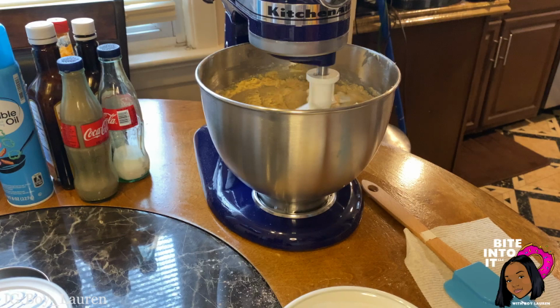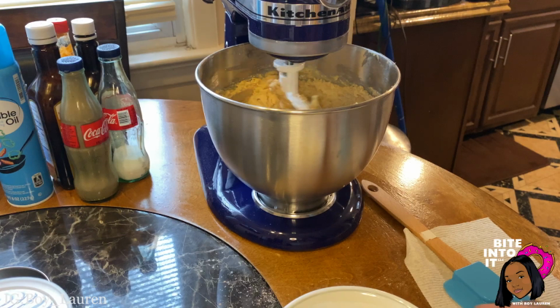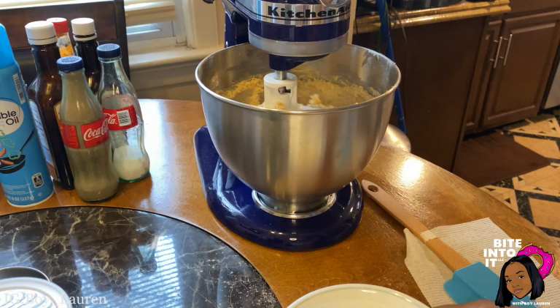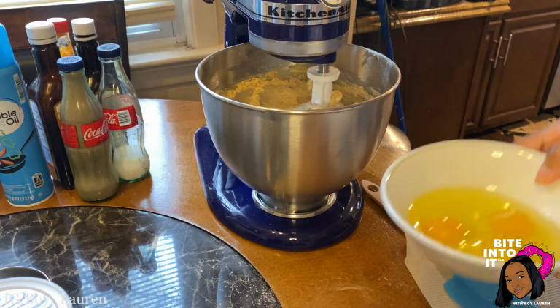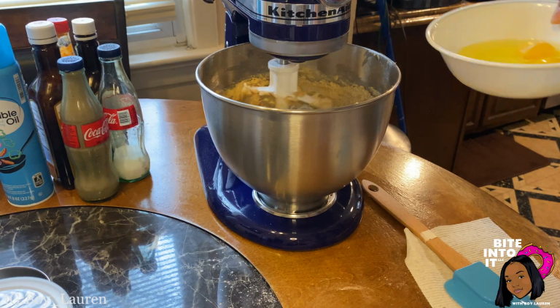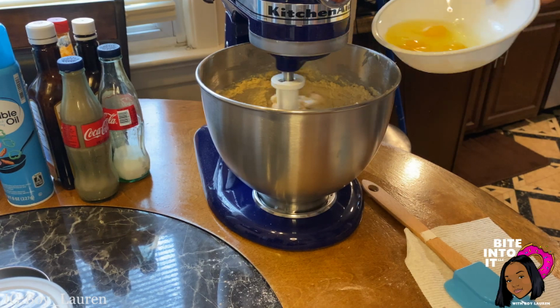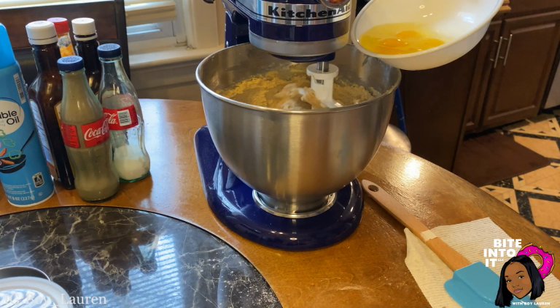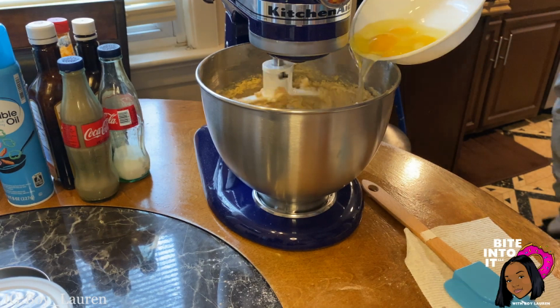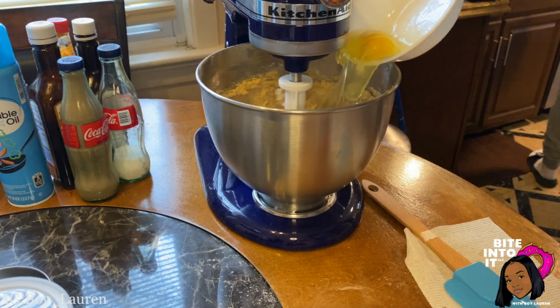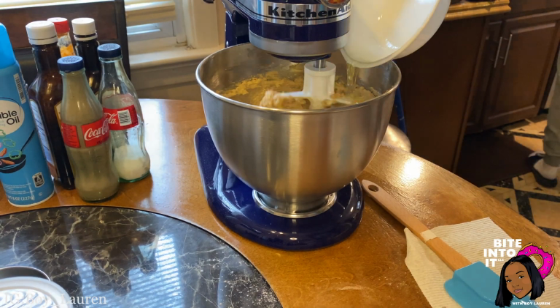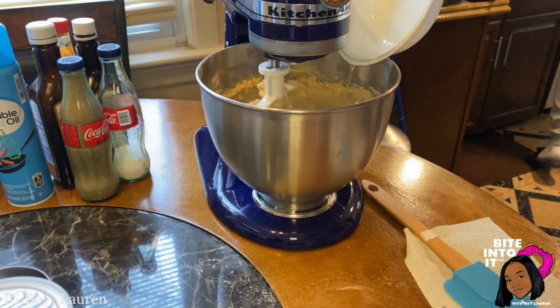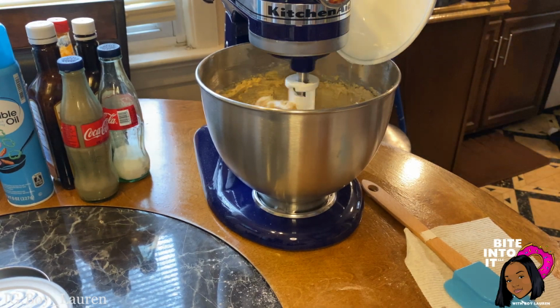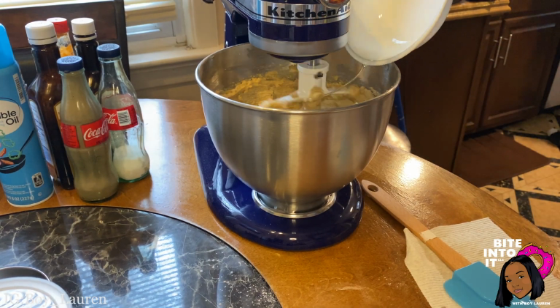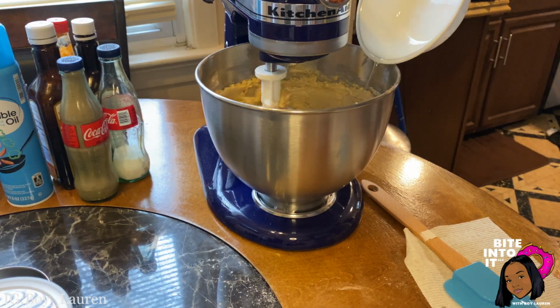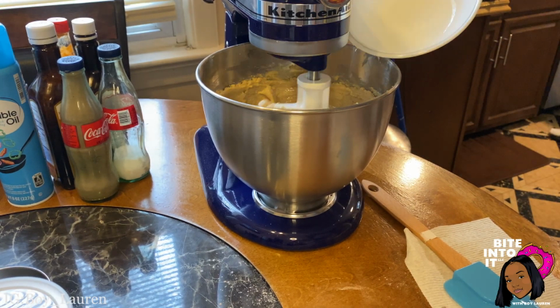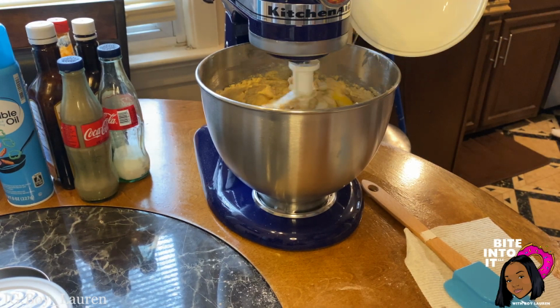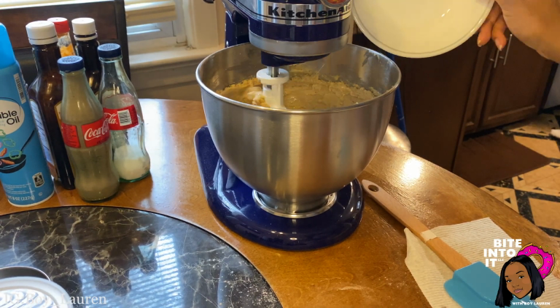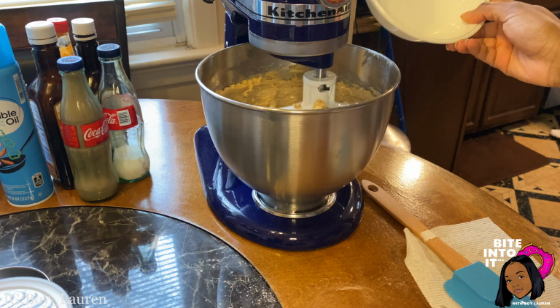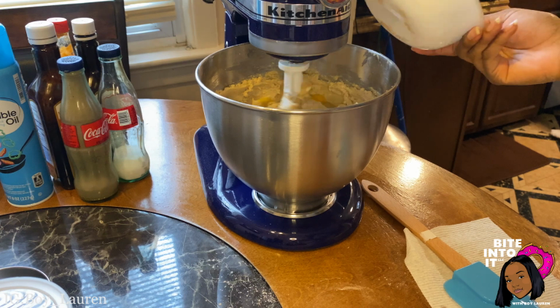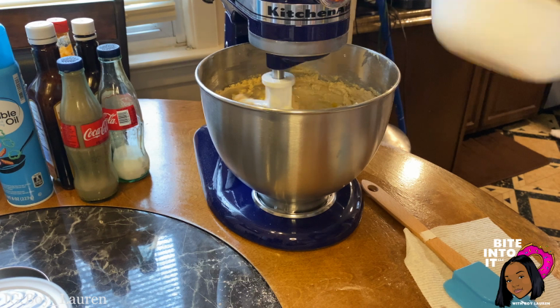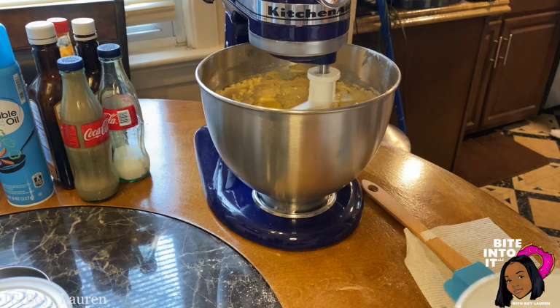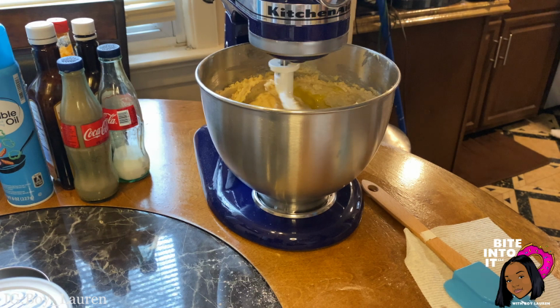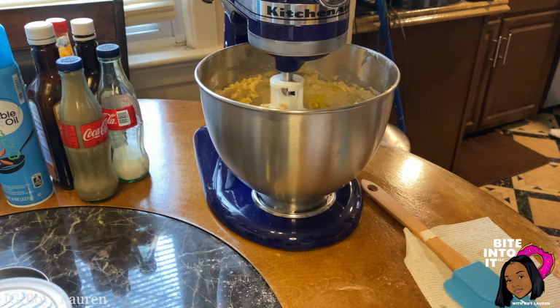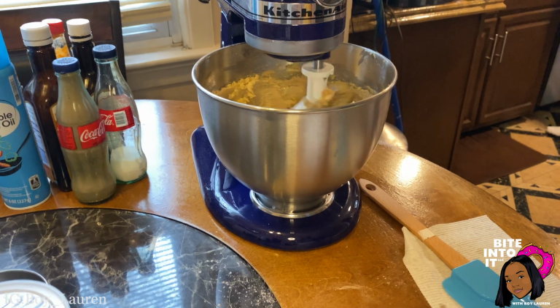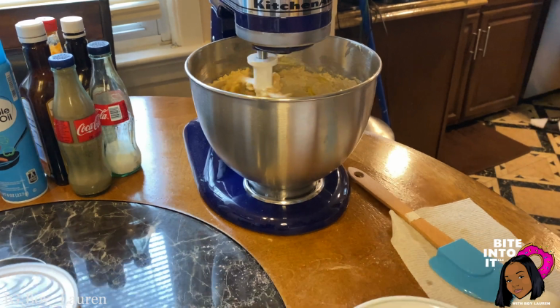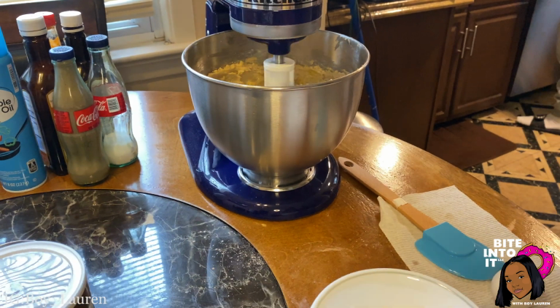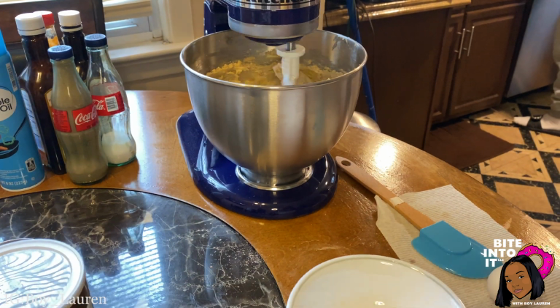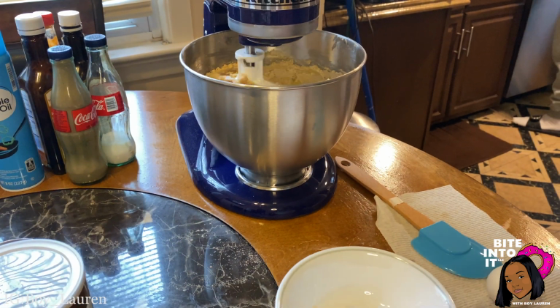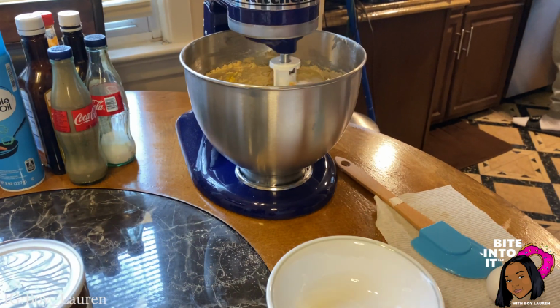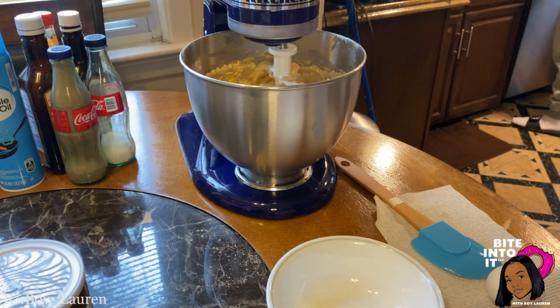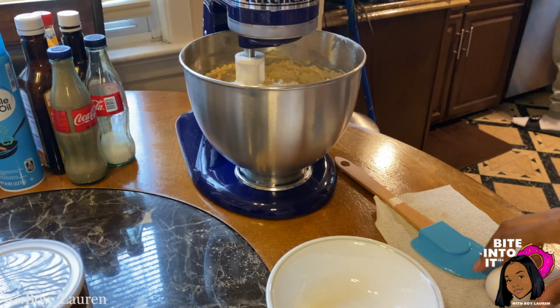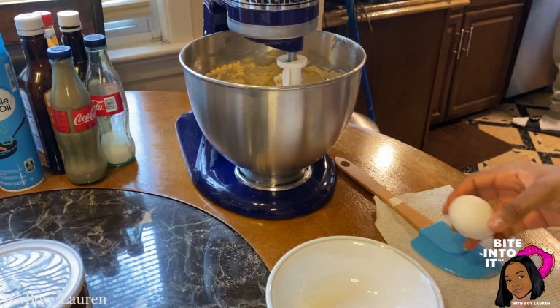Now, from a different angle, we are going to add four eggs and just let them get beaten up inside the mixer.